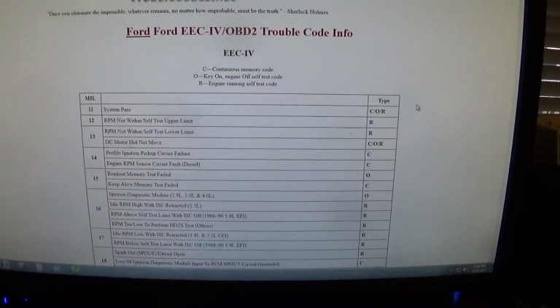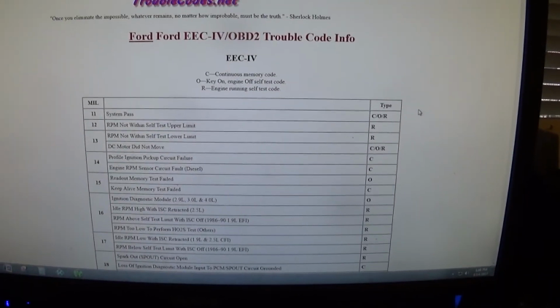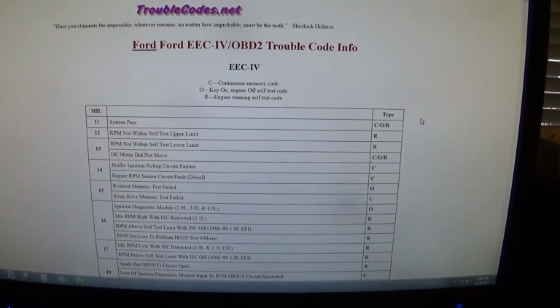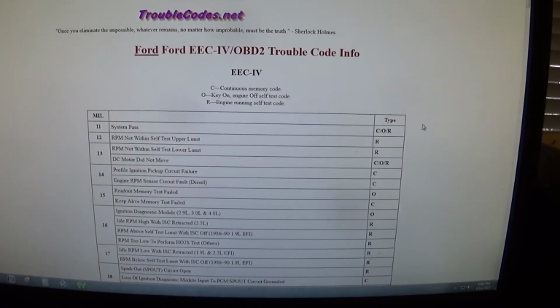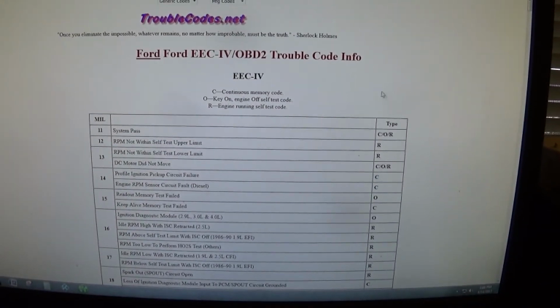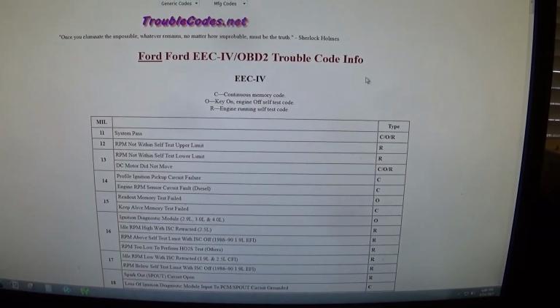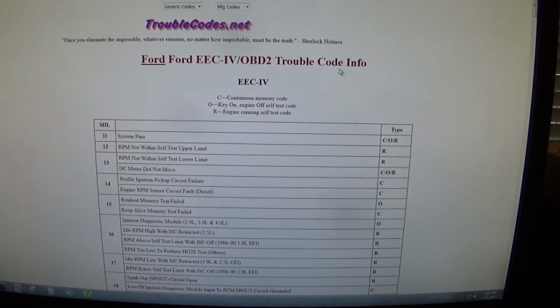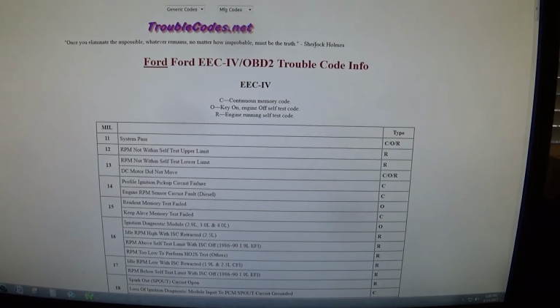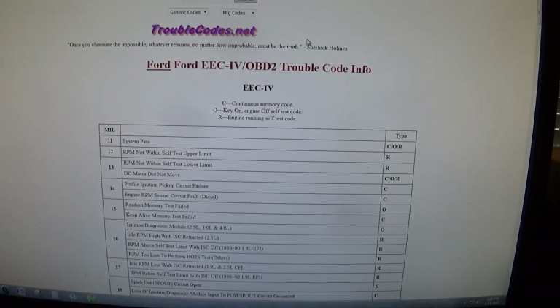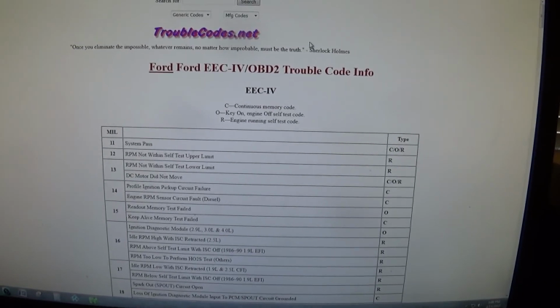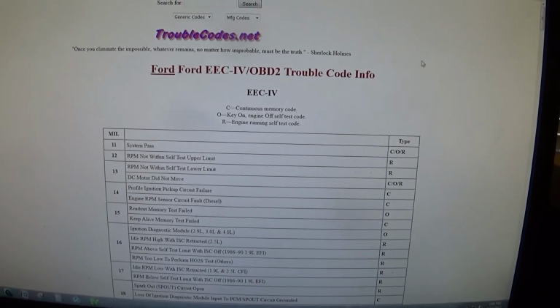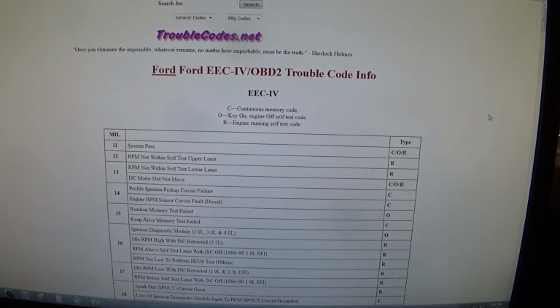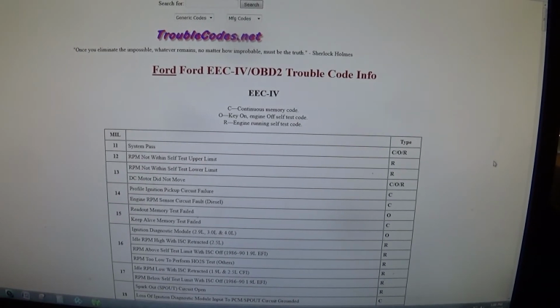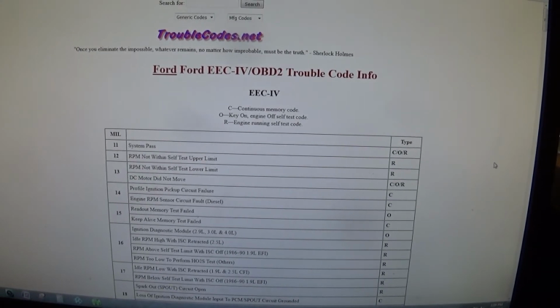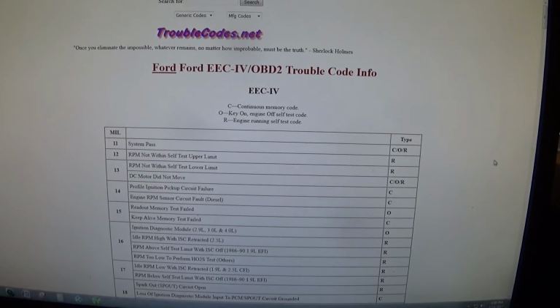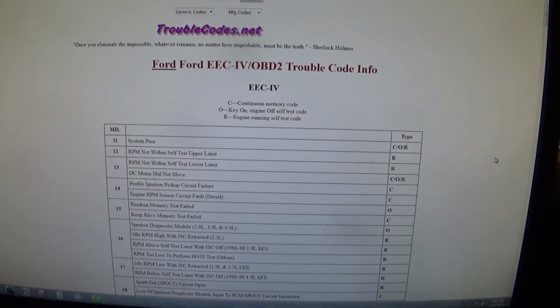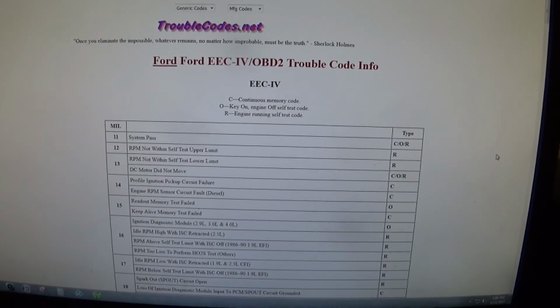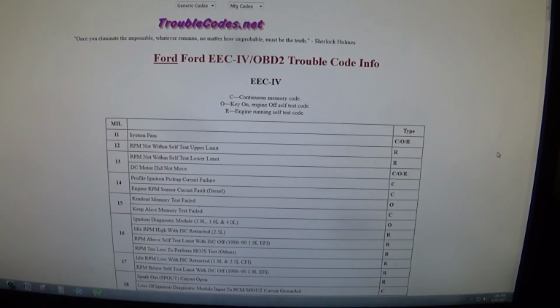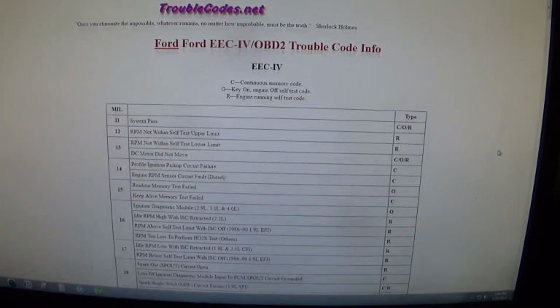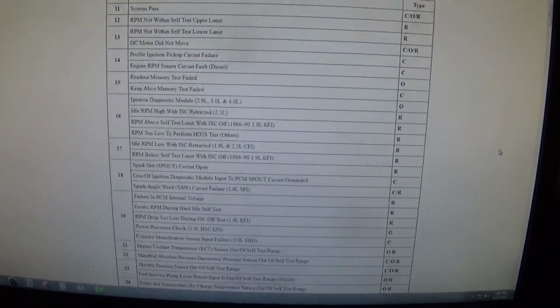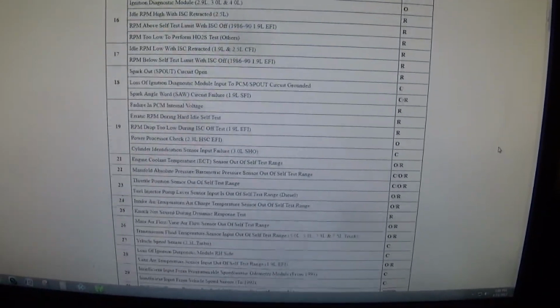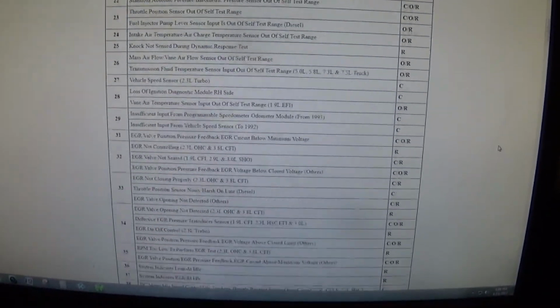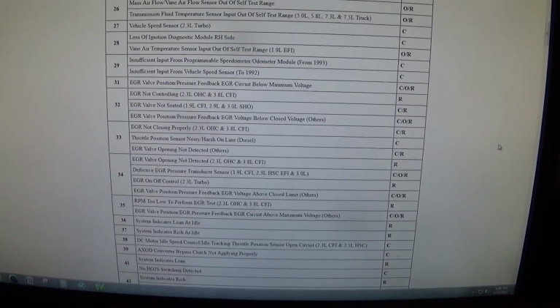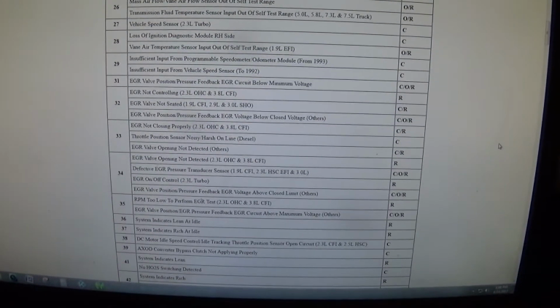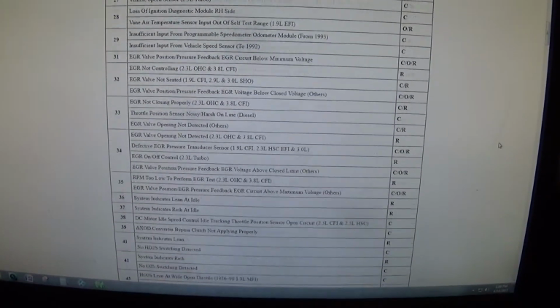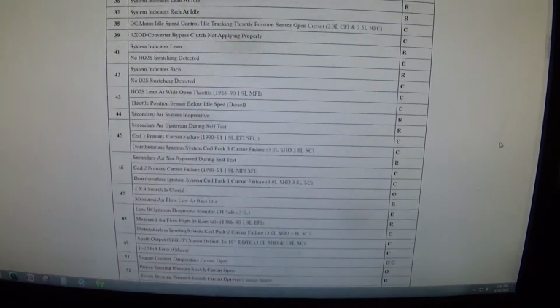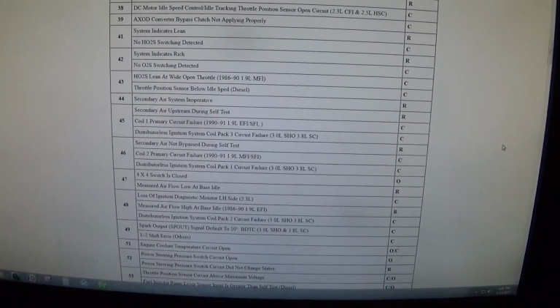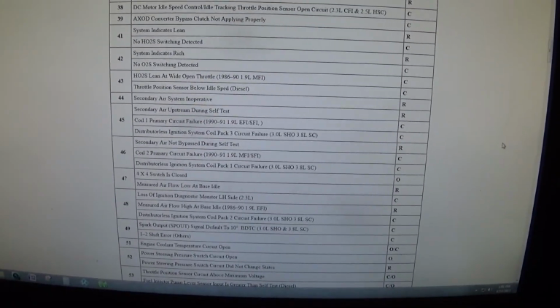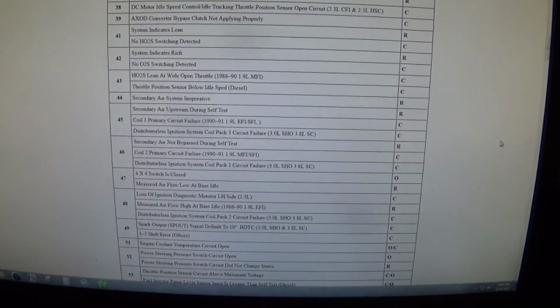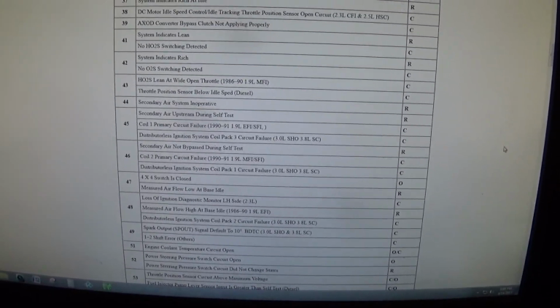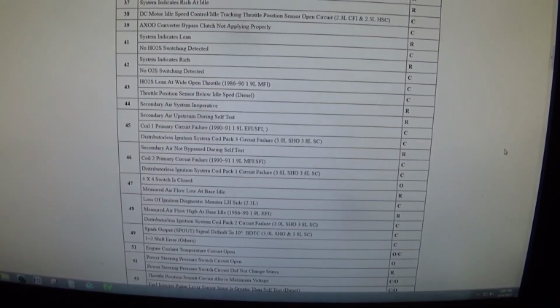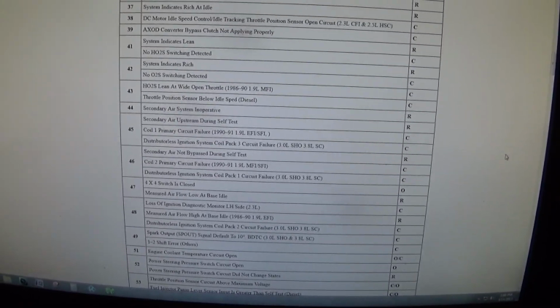I'll leave a link to this site in the description, and hopefully that helps you out. Thank you.